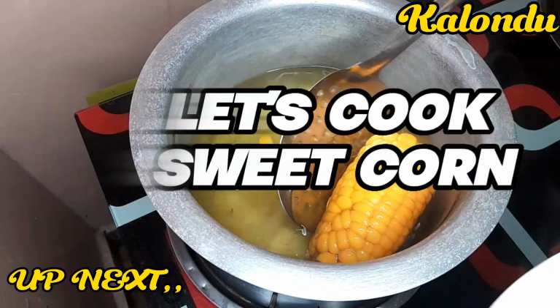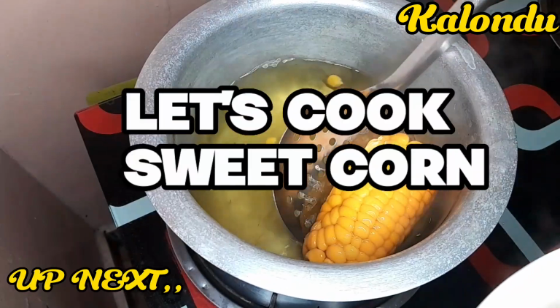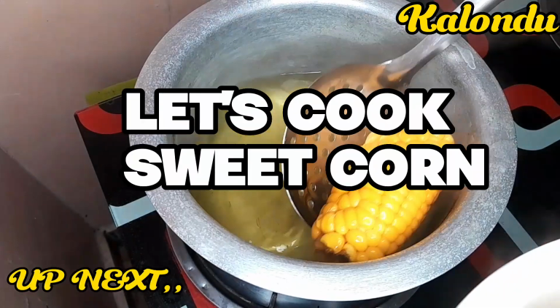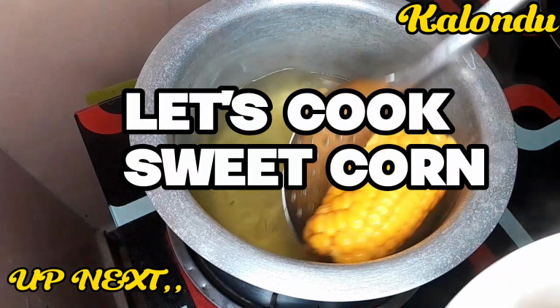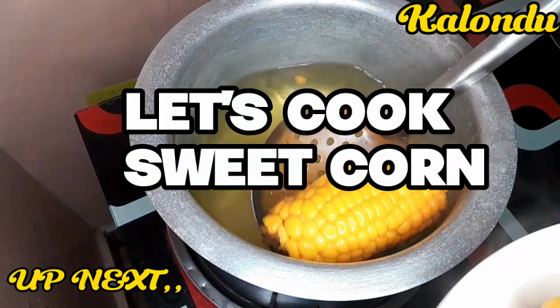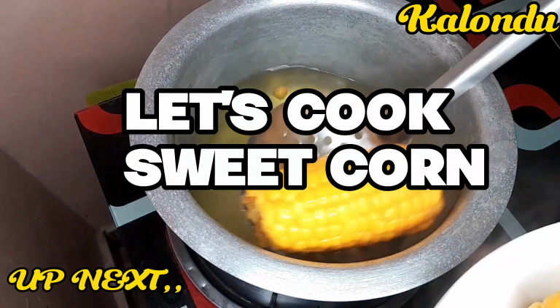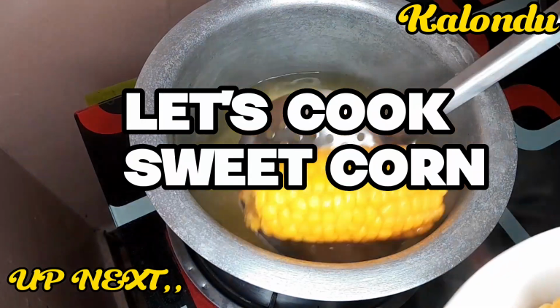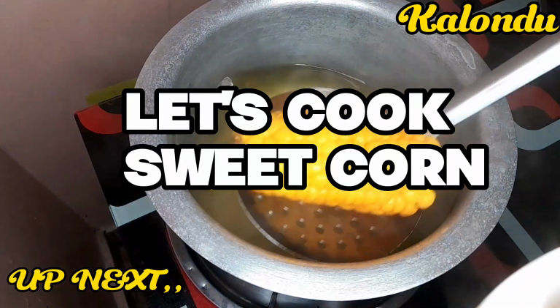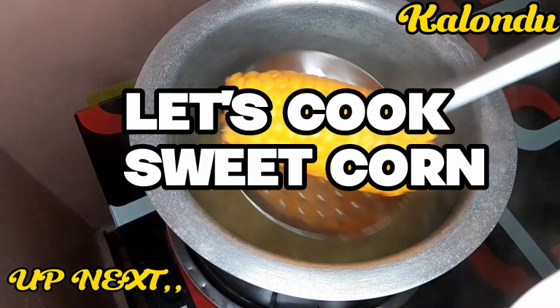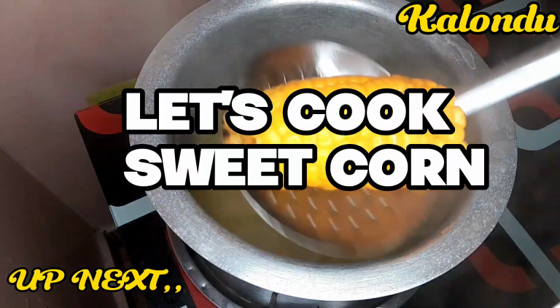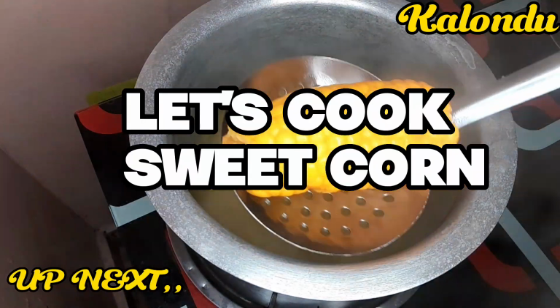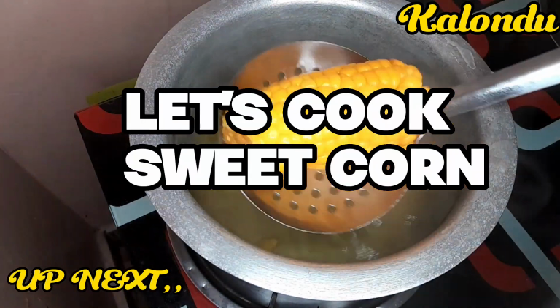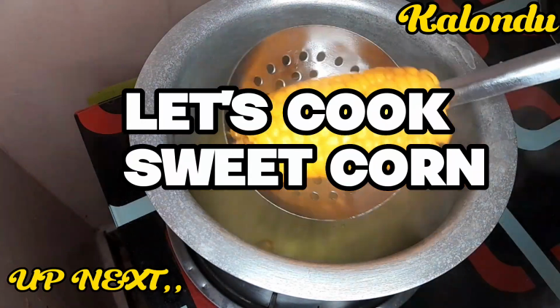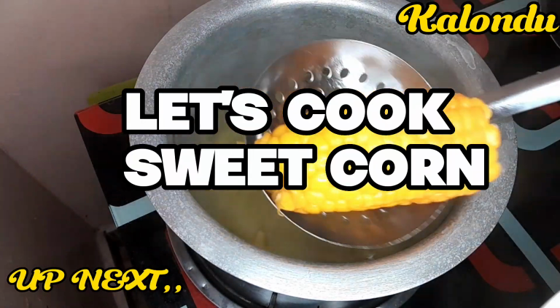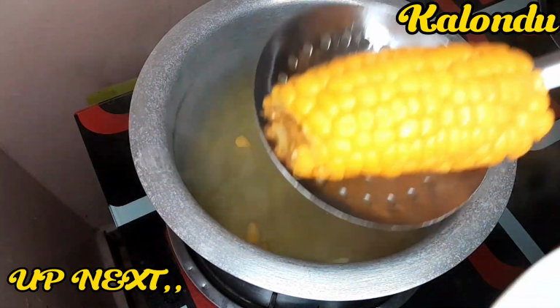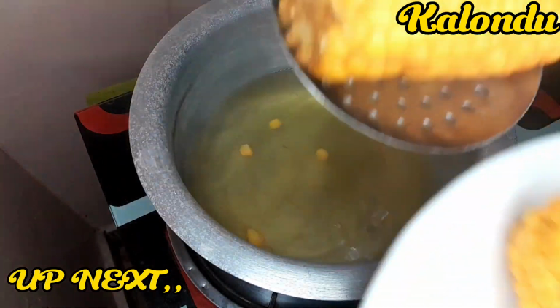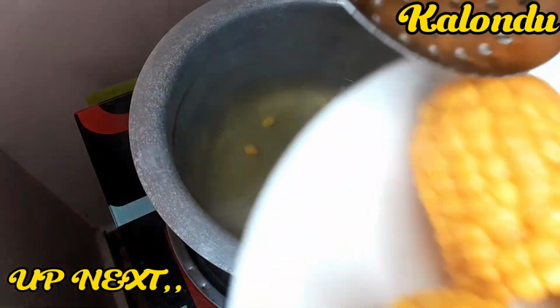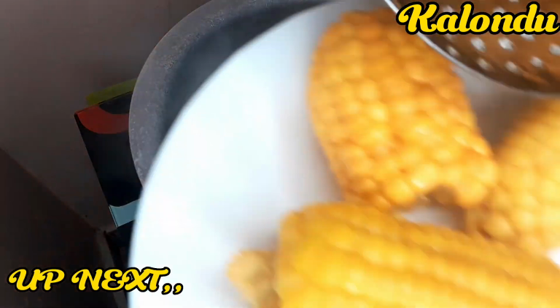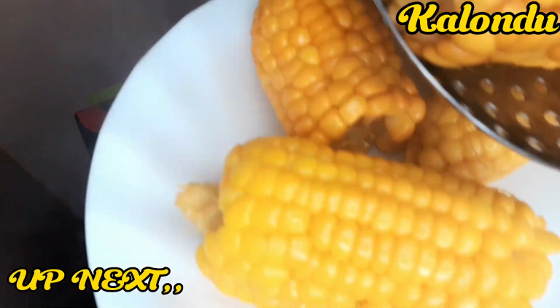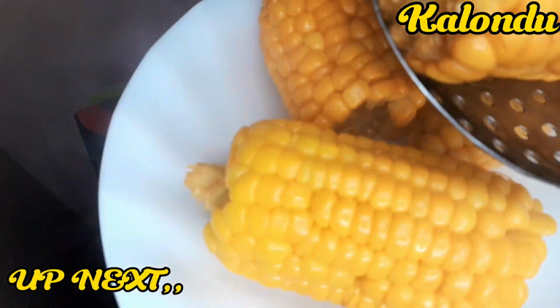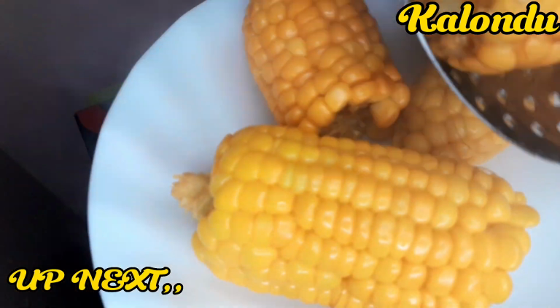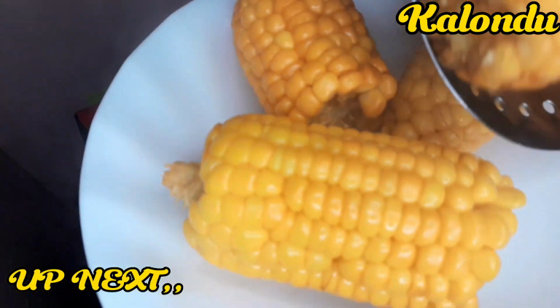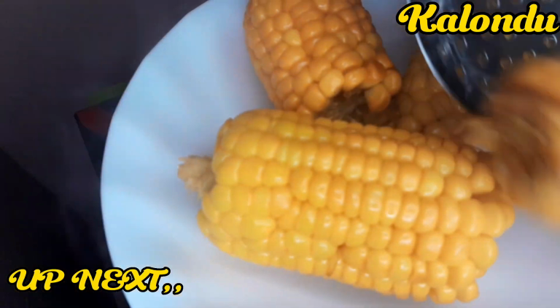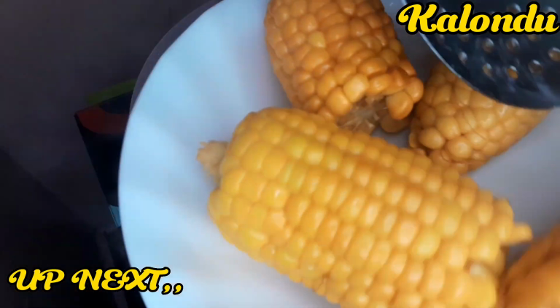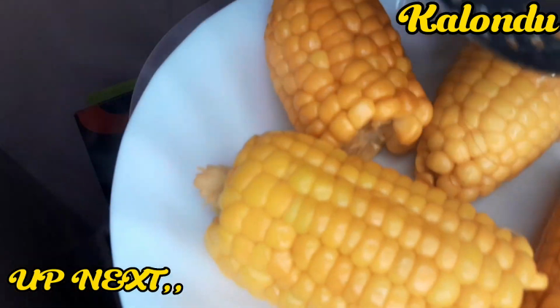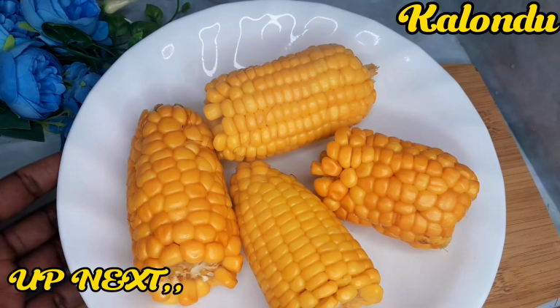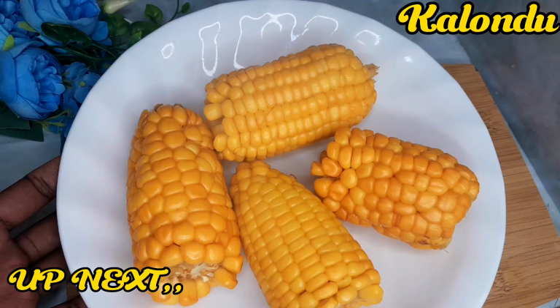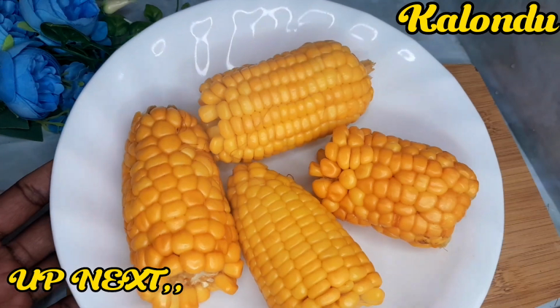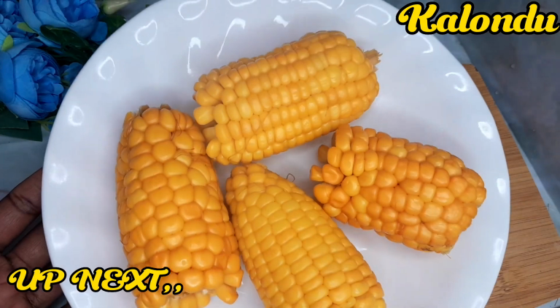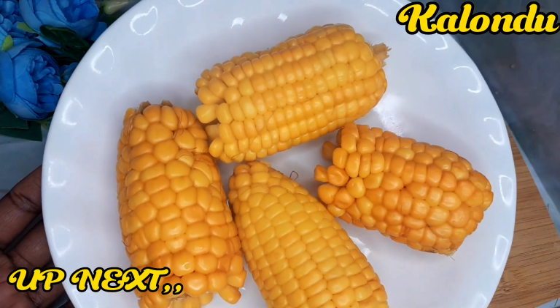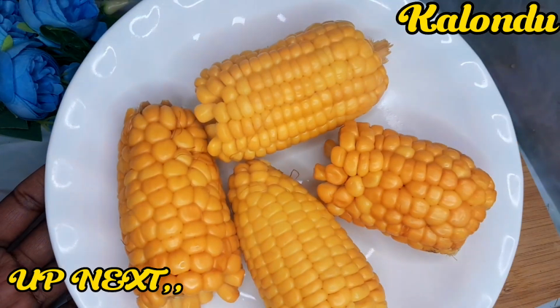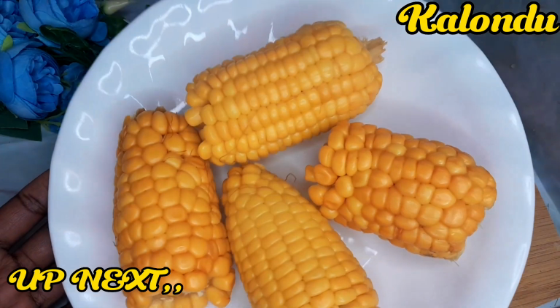Hello guys, welcome back to another video. In today's video we are going to make sweet corn.